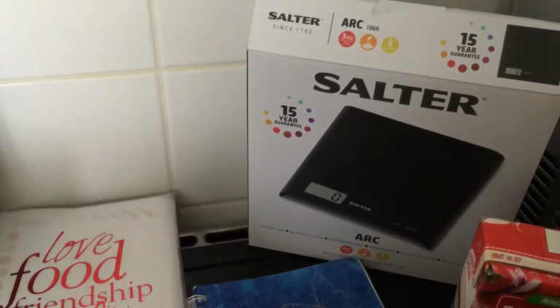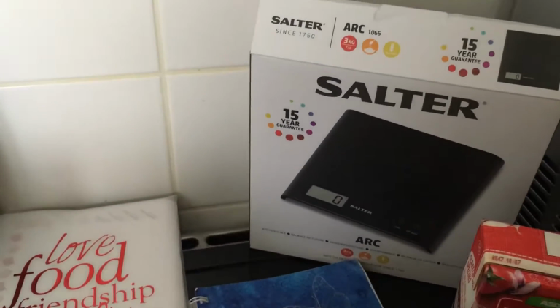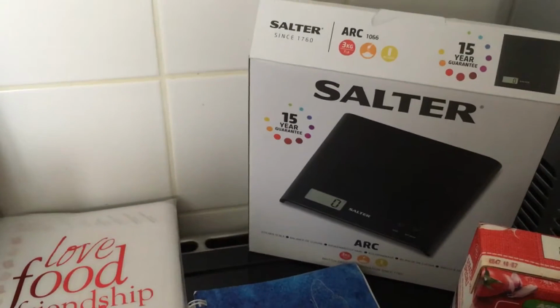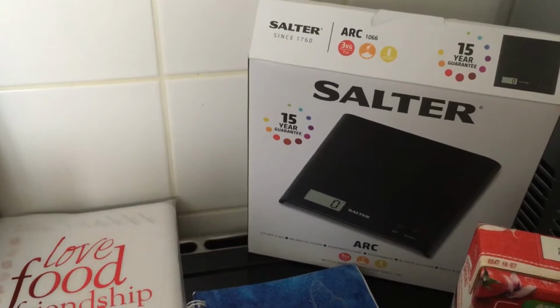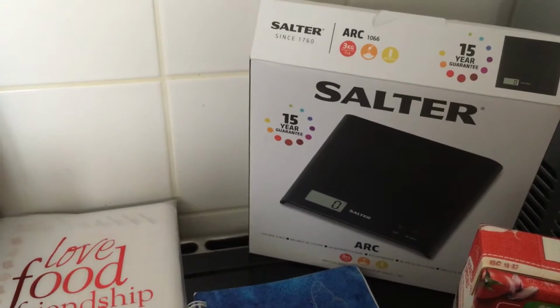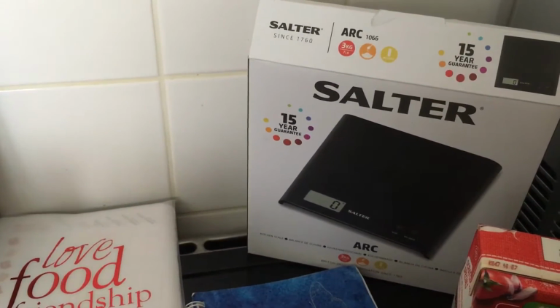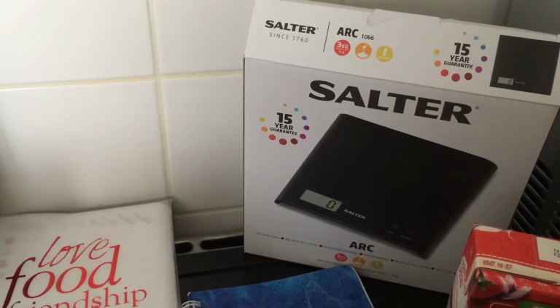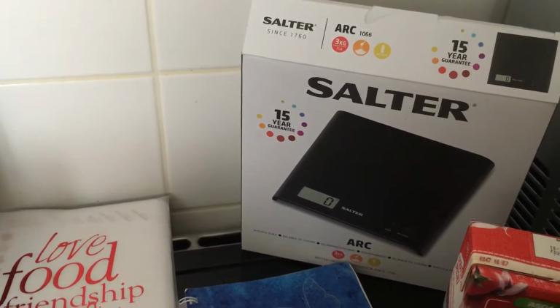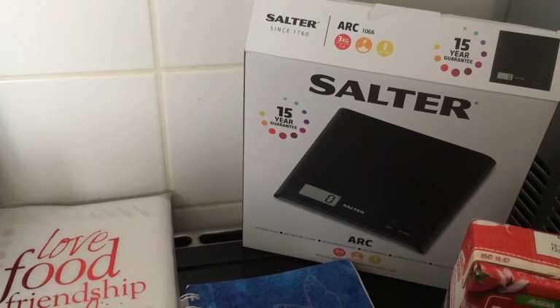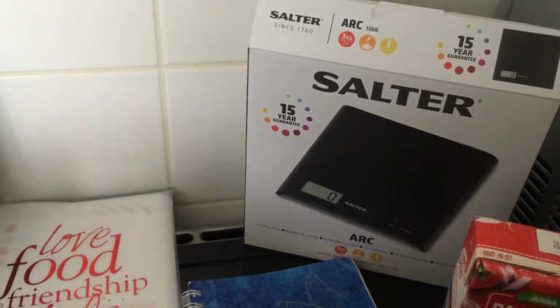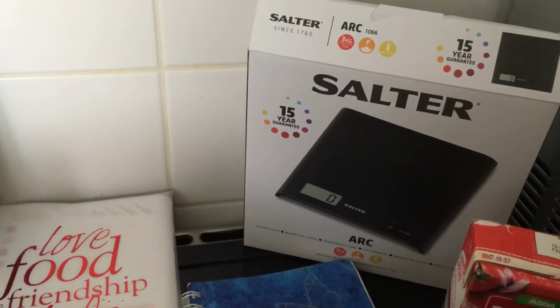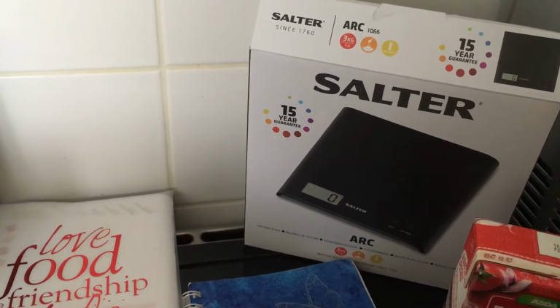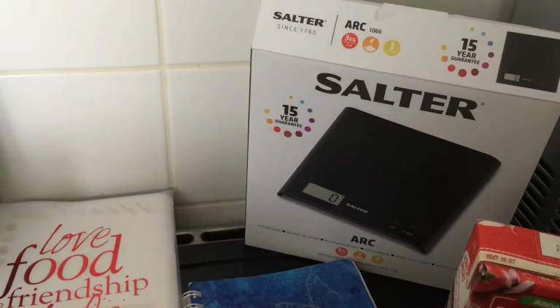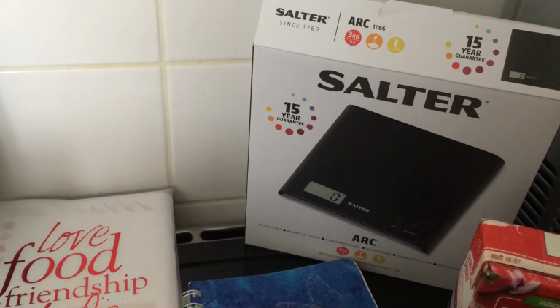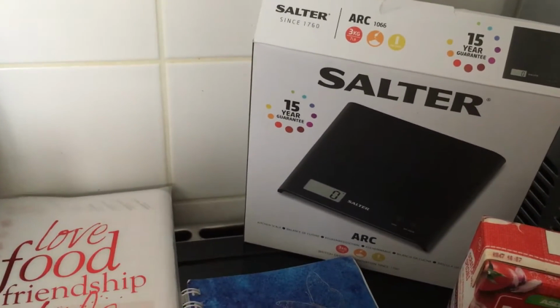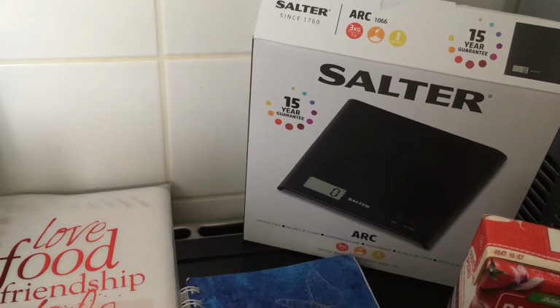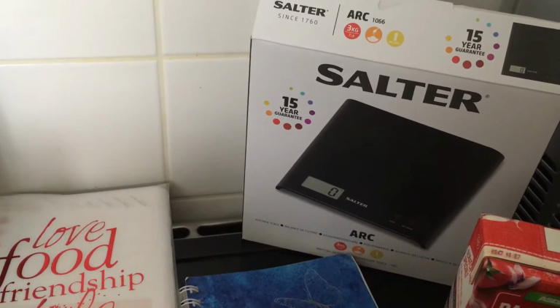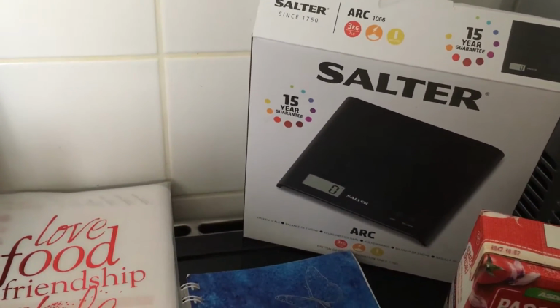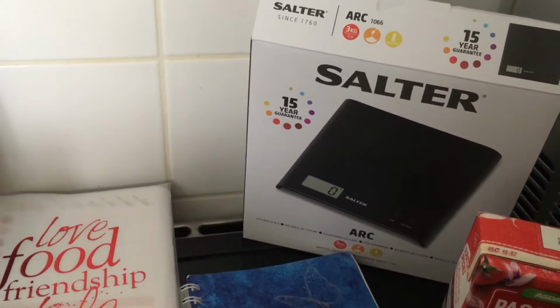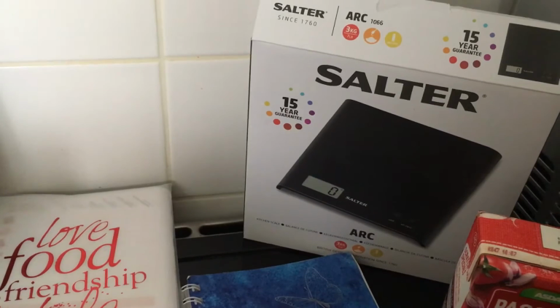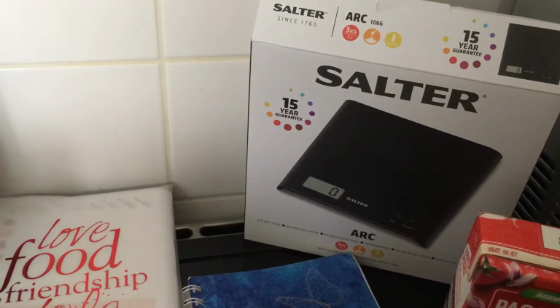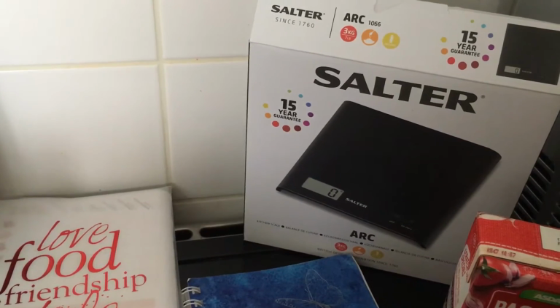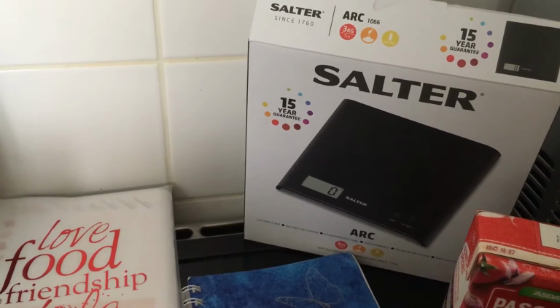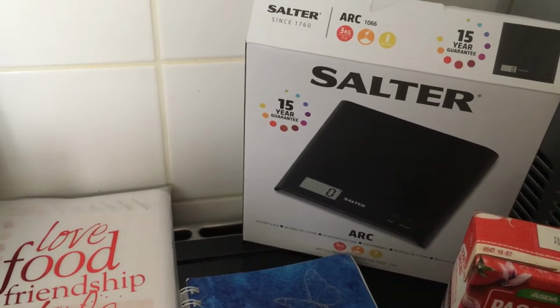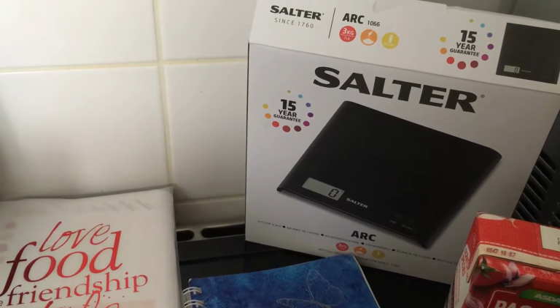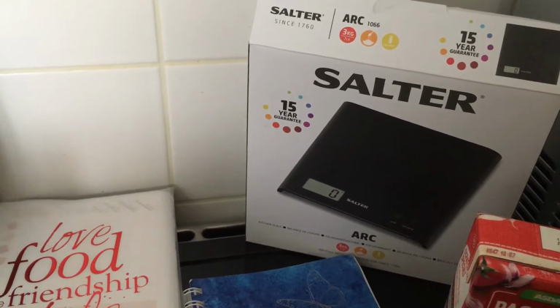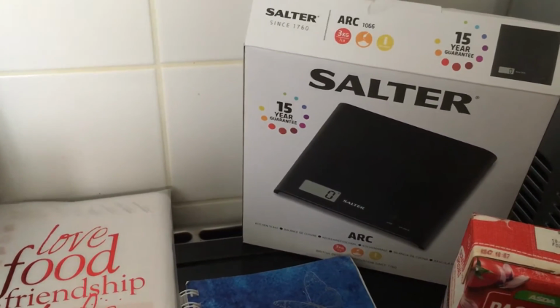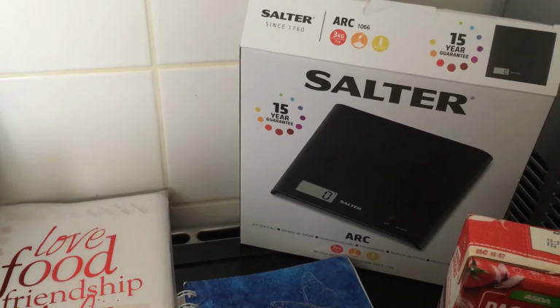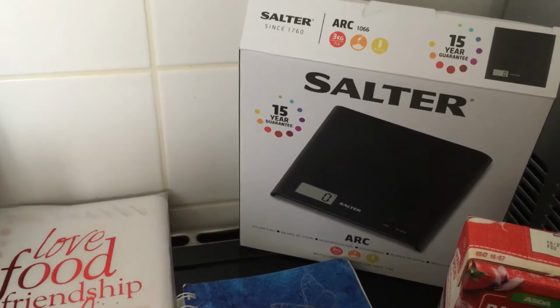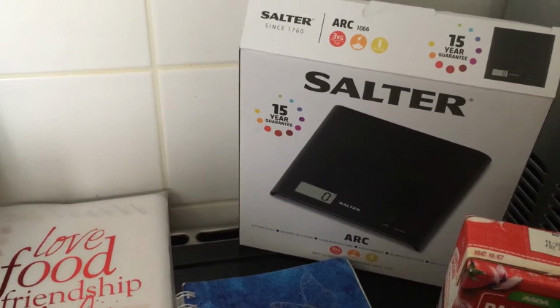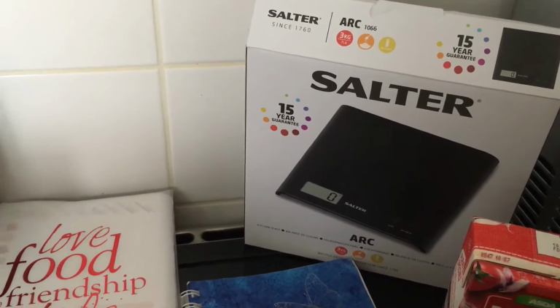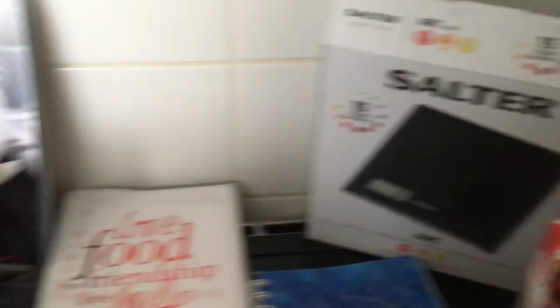Scales for weighing out your healthy extras — your cheese, your bread — just to make sure it's all the correct amounts.